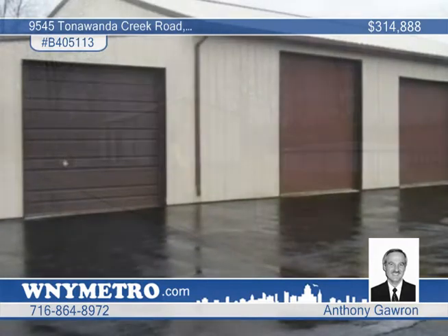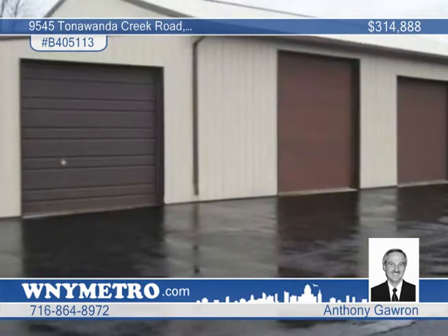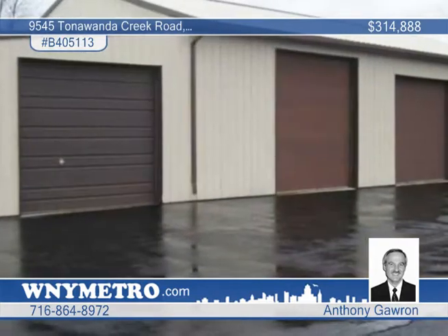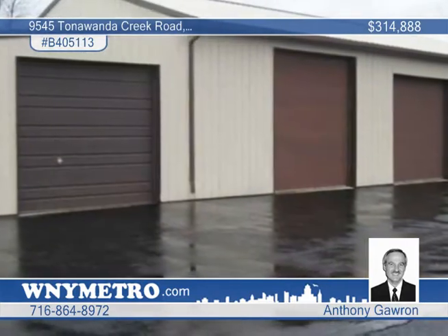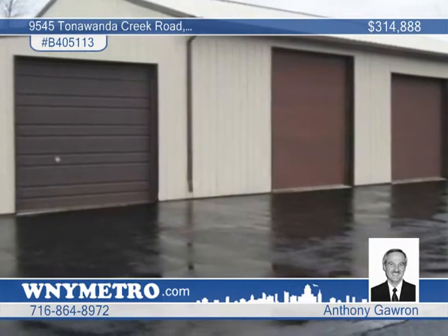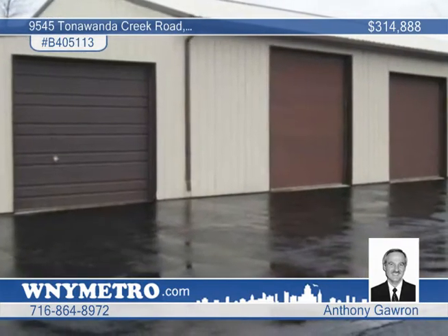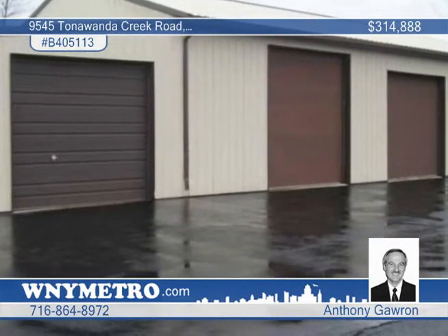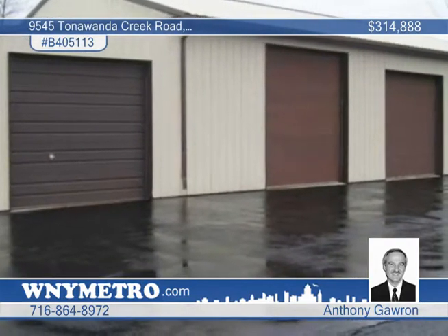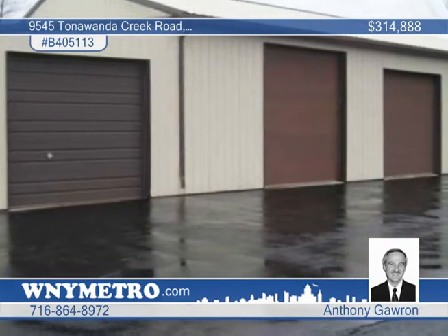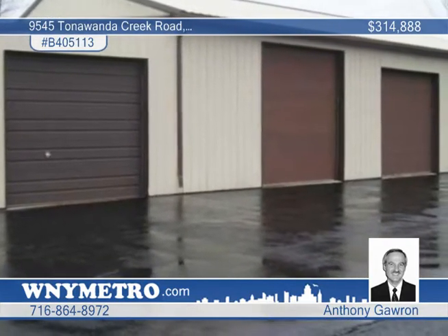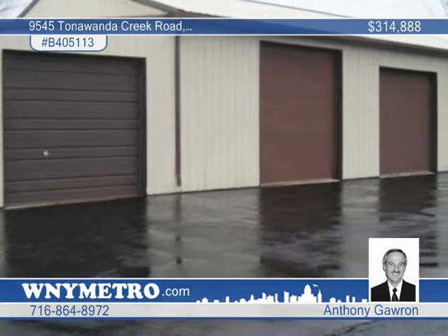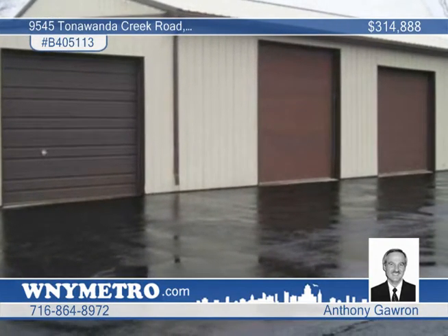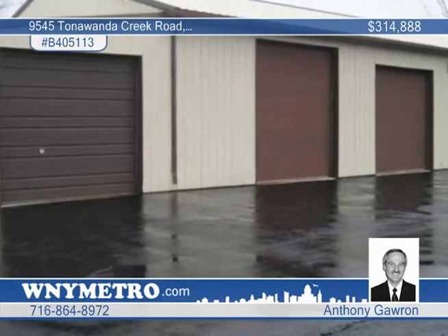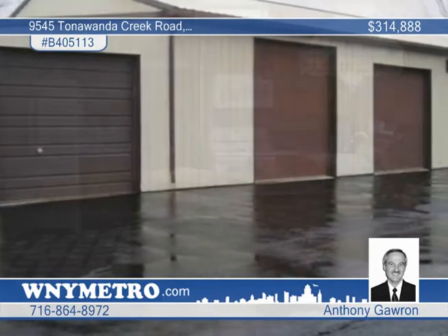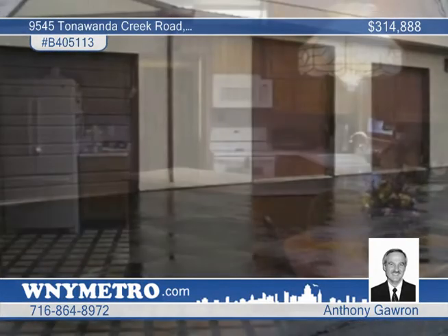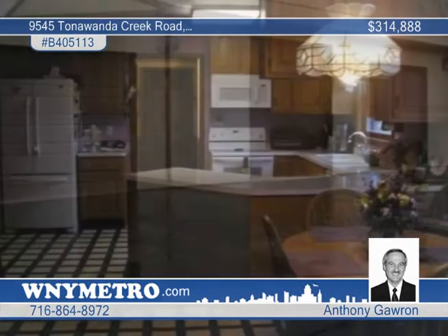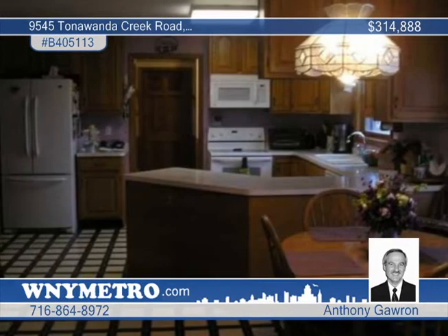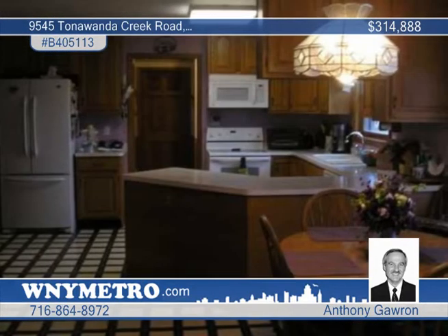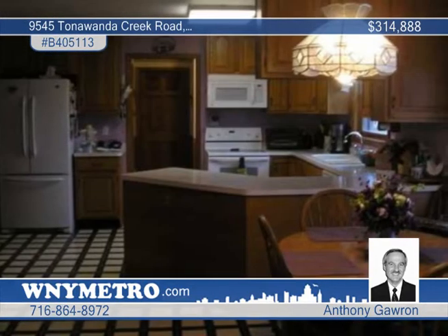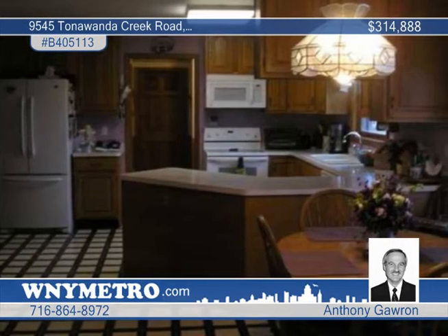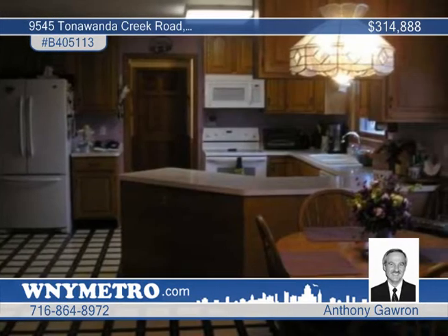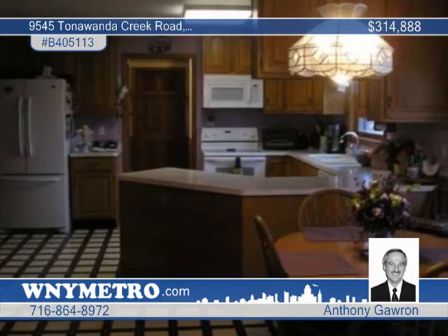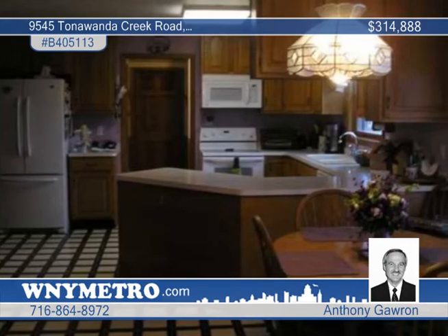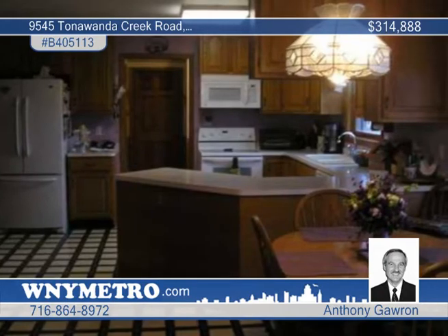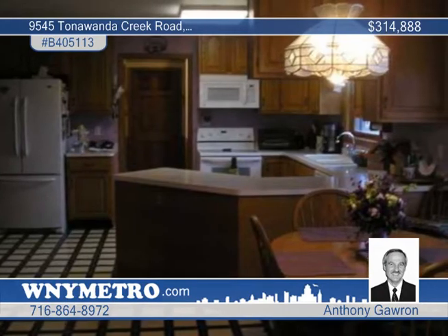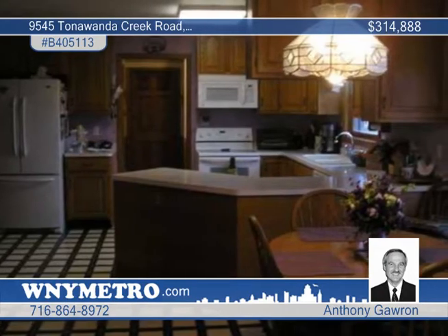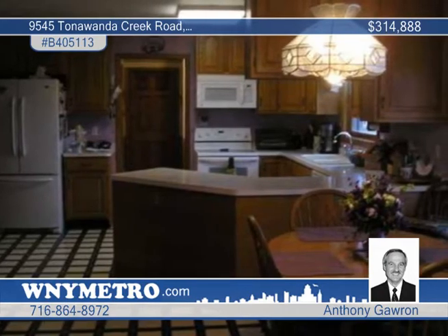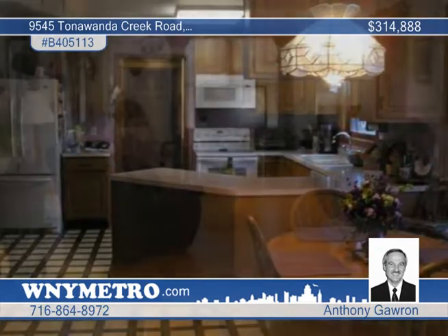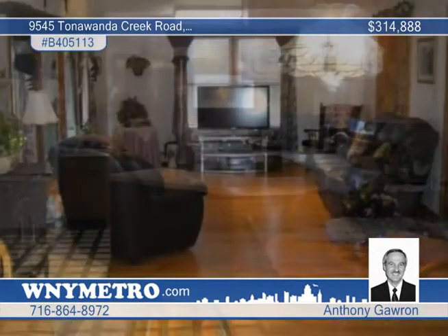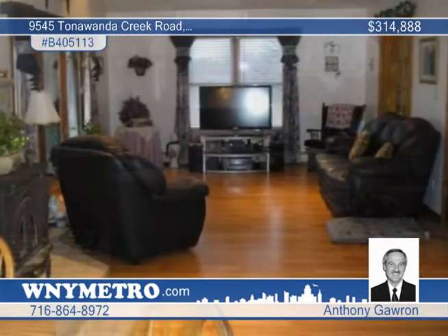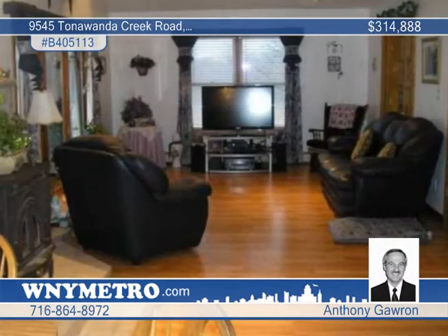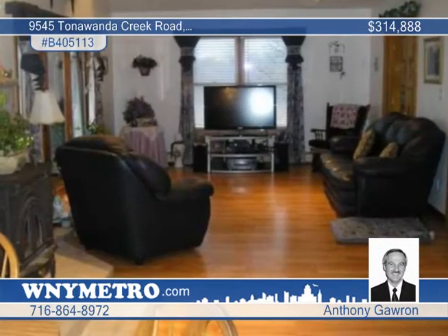This home features four bedrooms and two and a half baths. You'll love the kitchen with oak cabinets and a peninsula, which opens to a large family room.